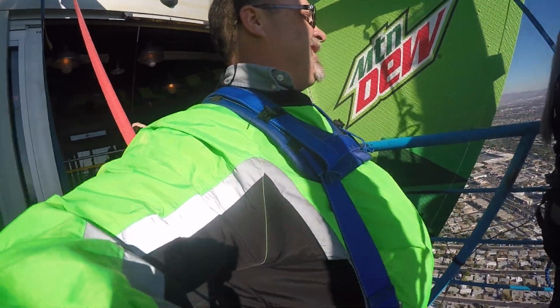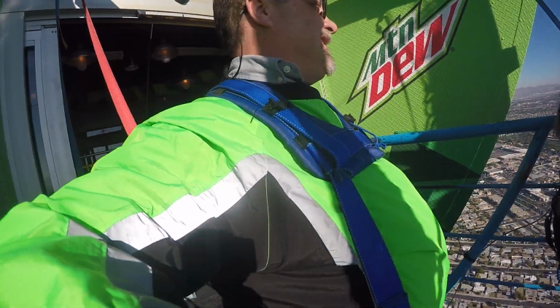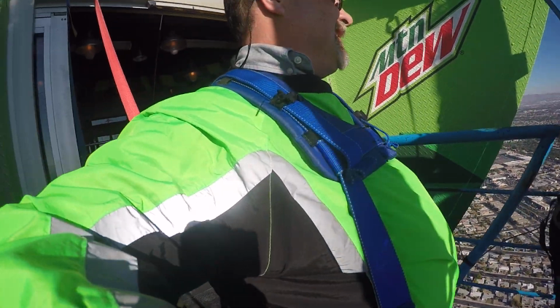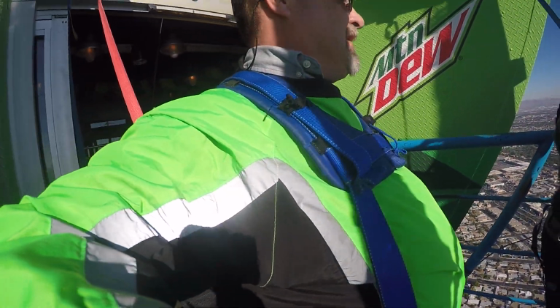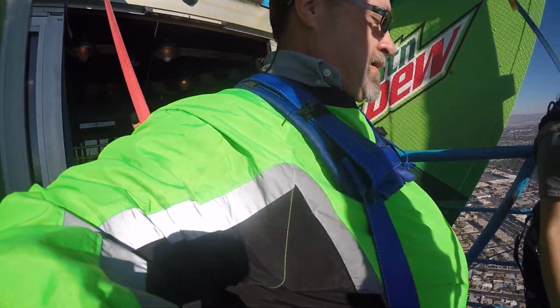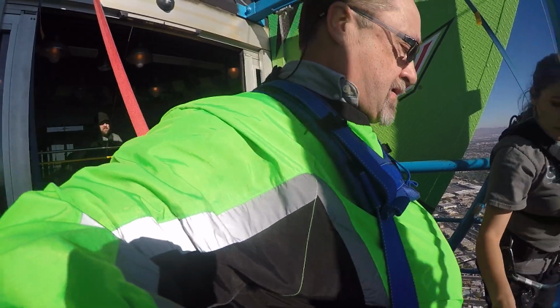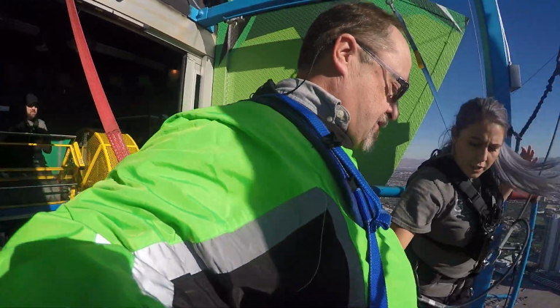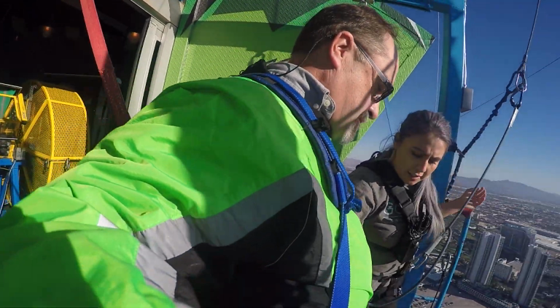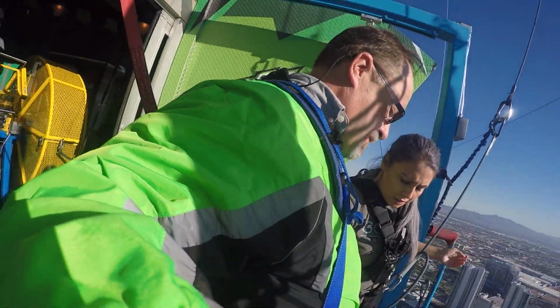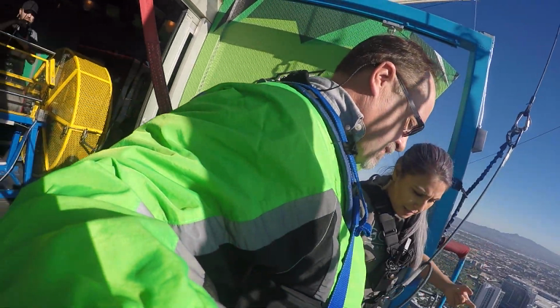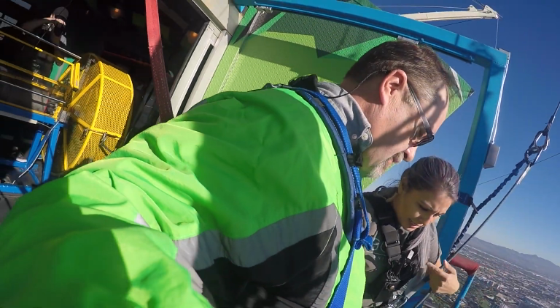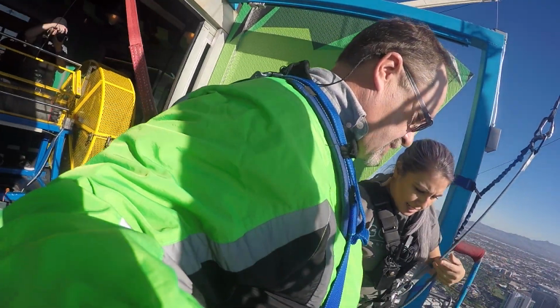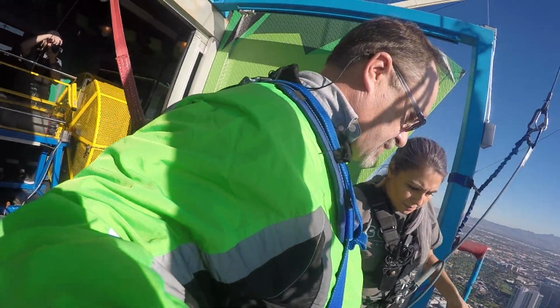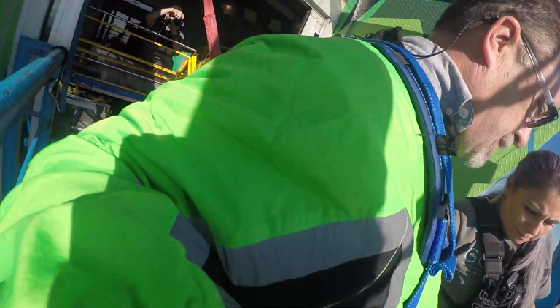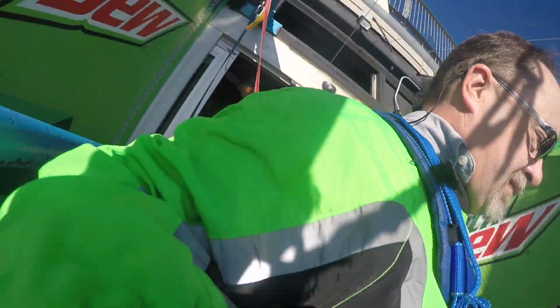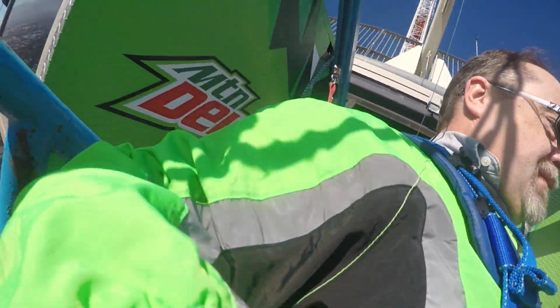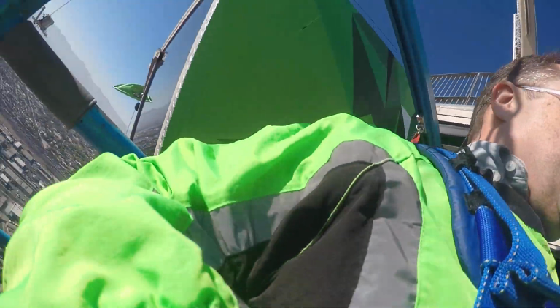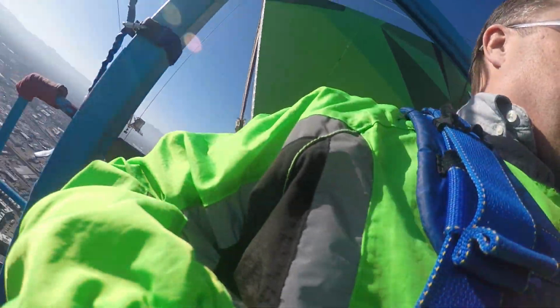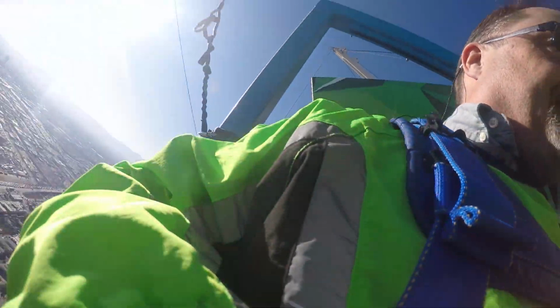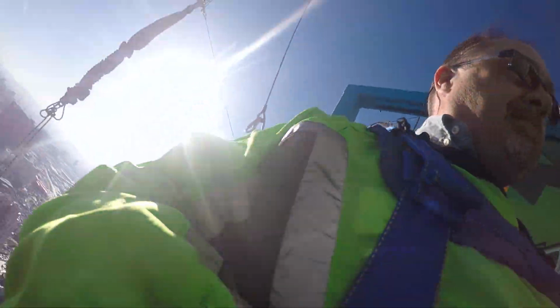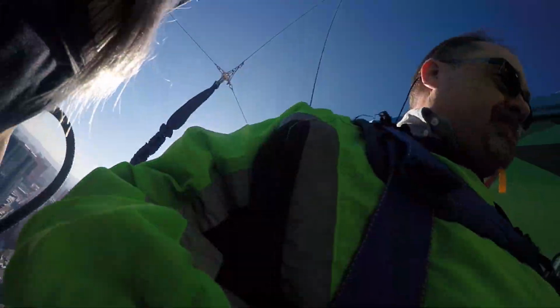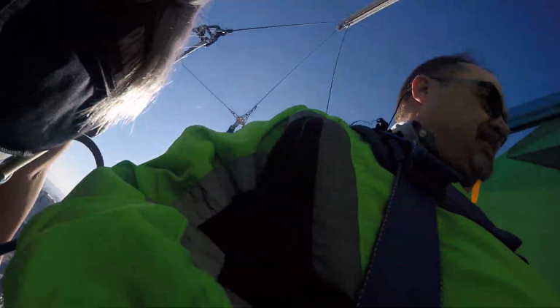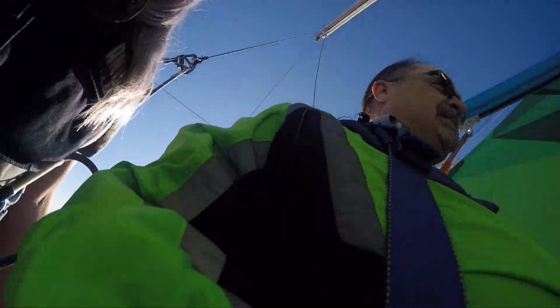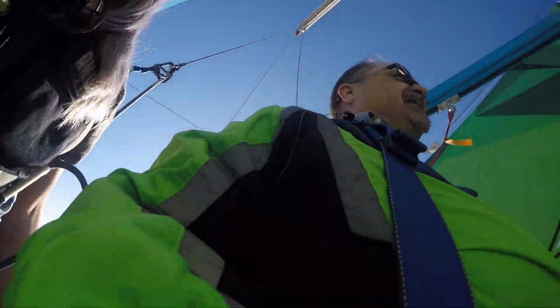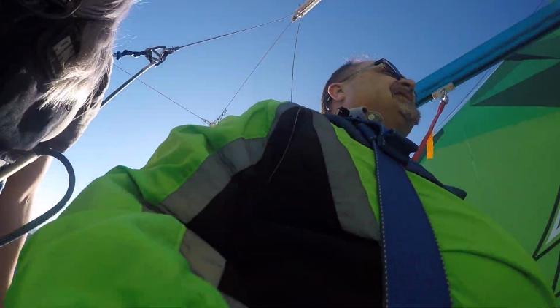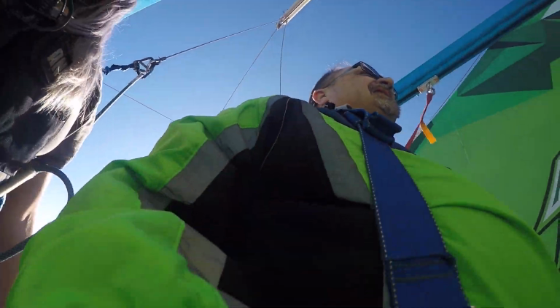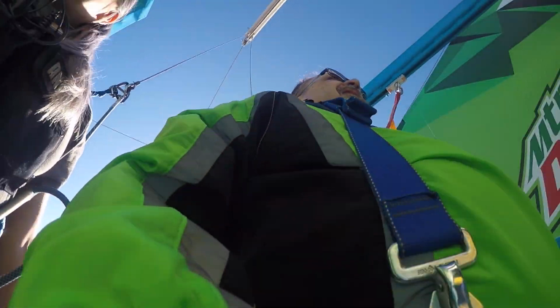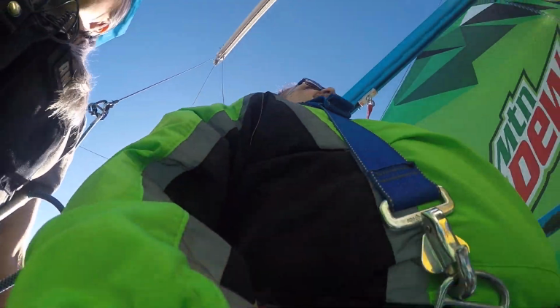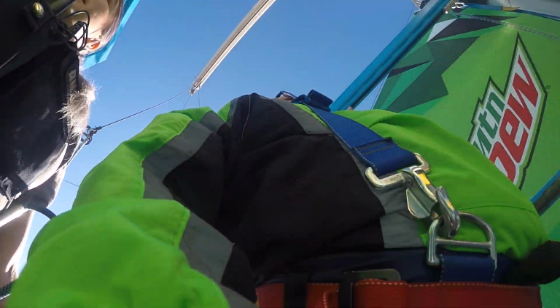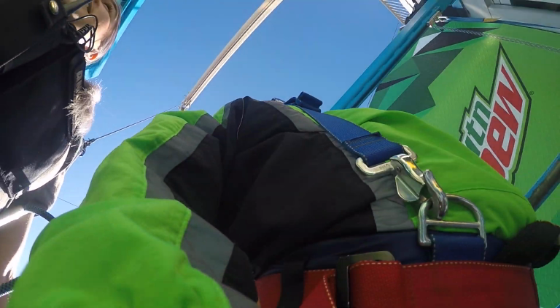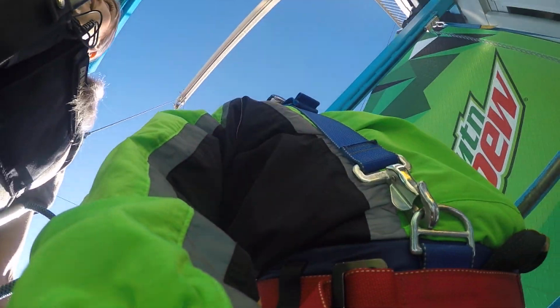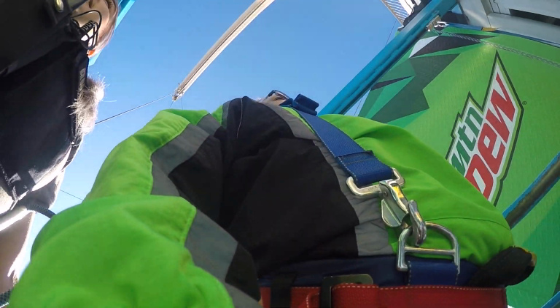Stand right here. Turn. Look back inside. Smile. Alright — three, two, one.